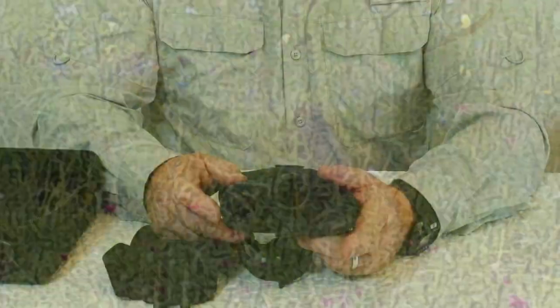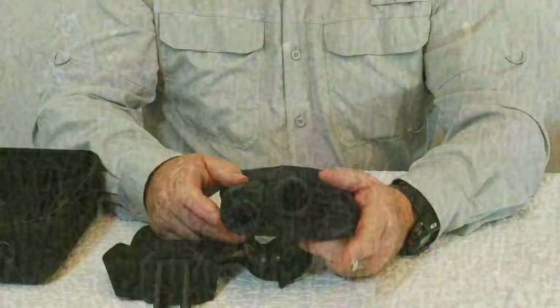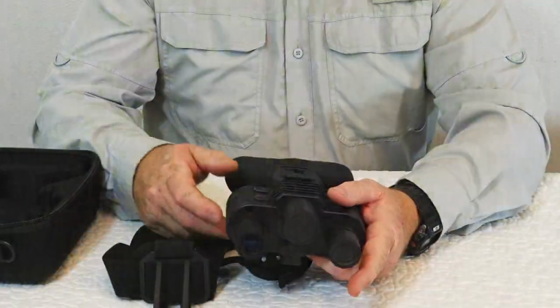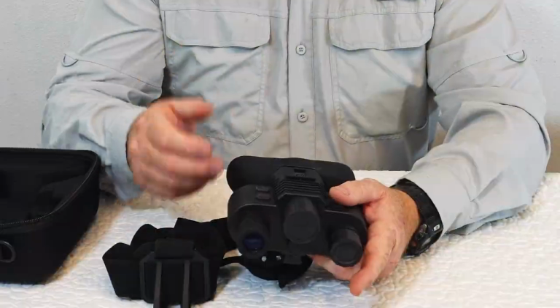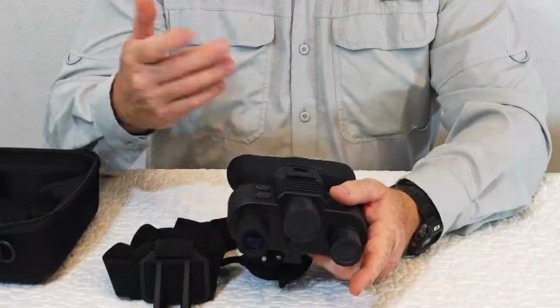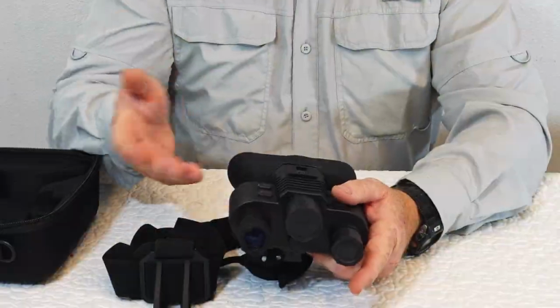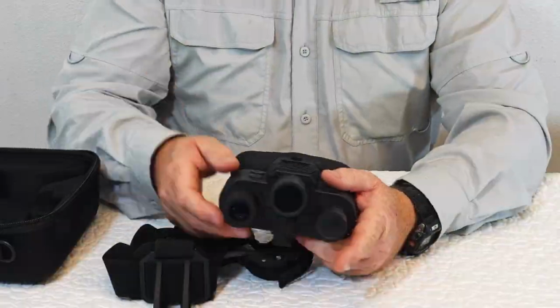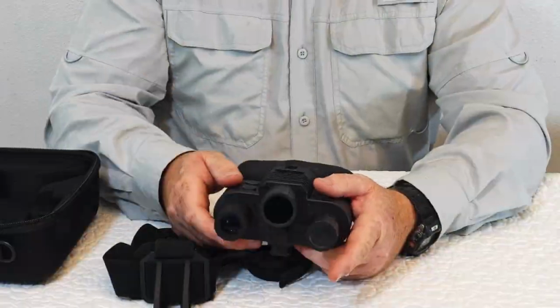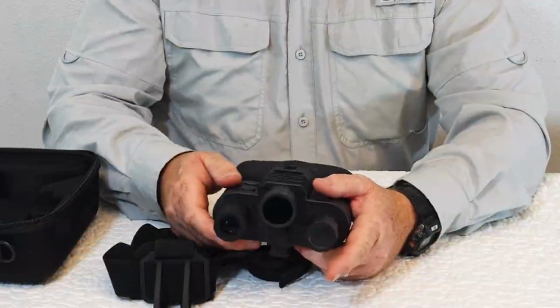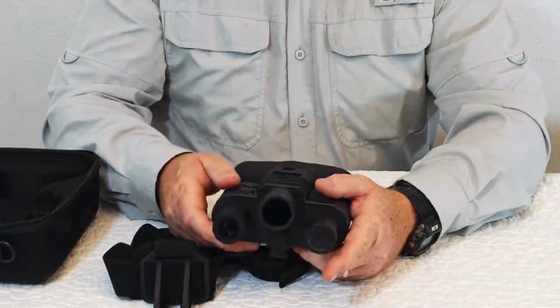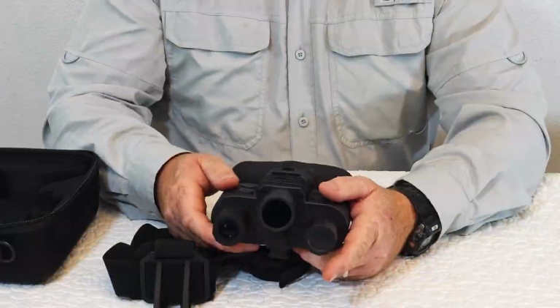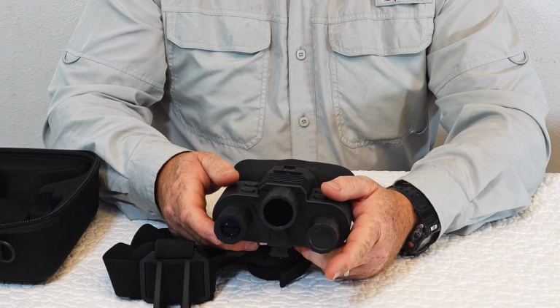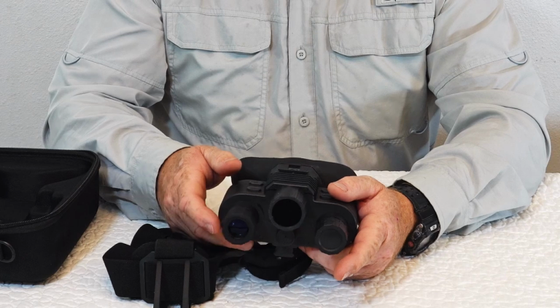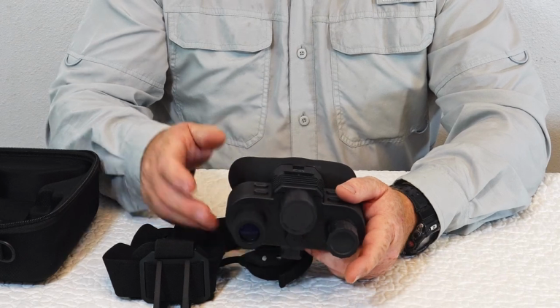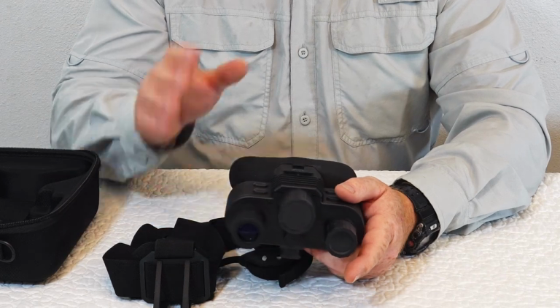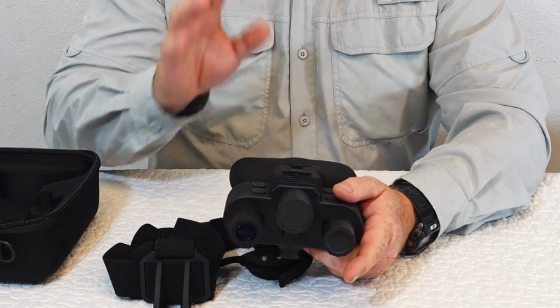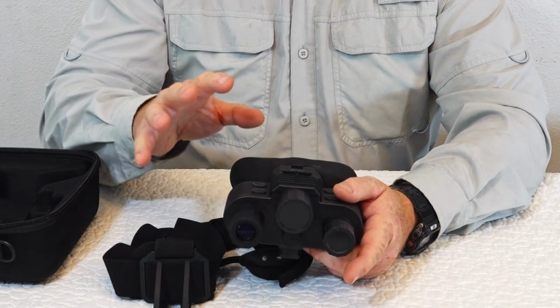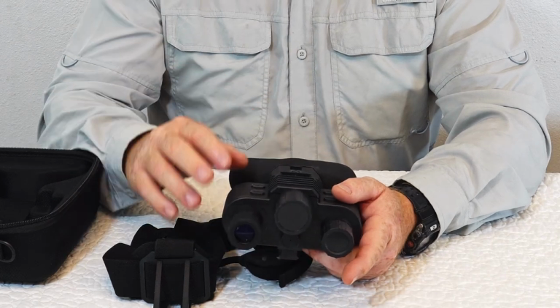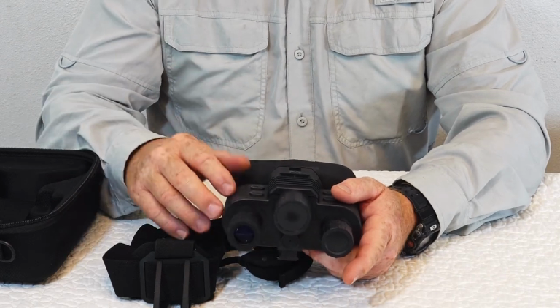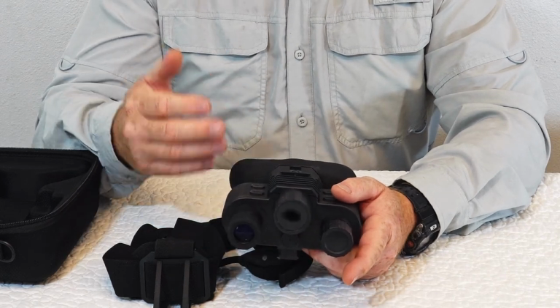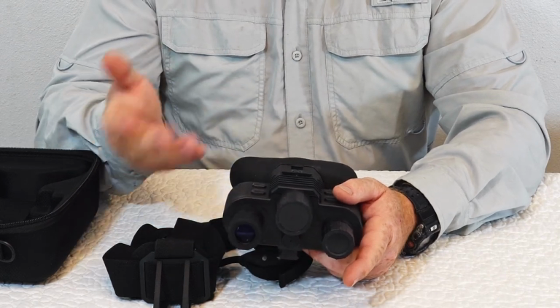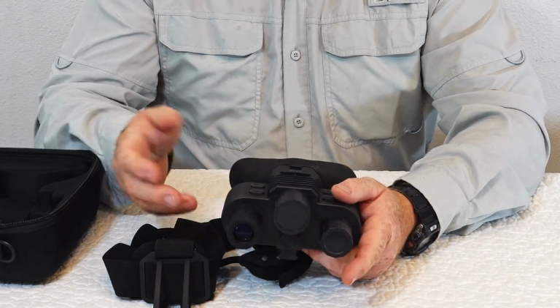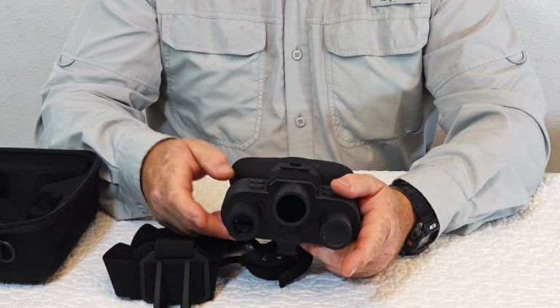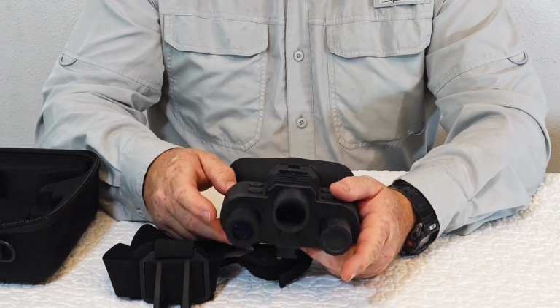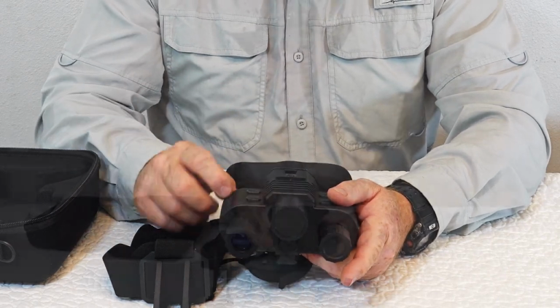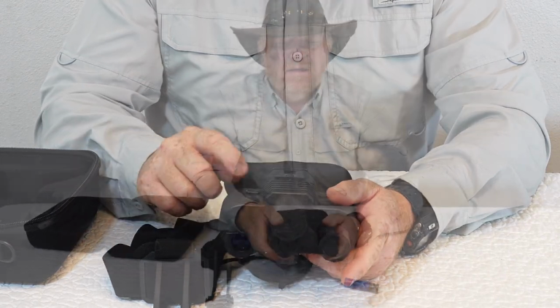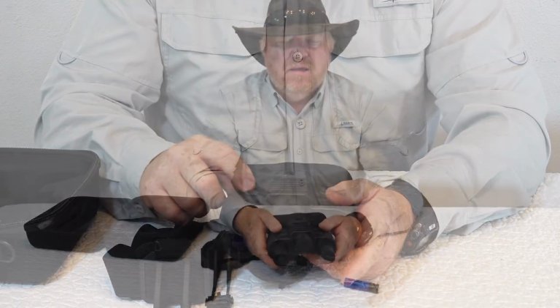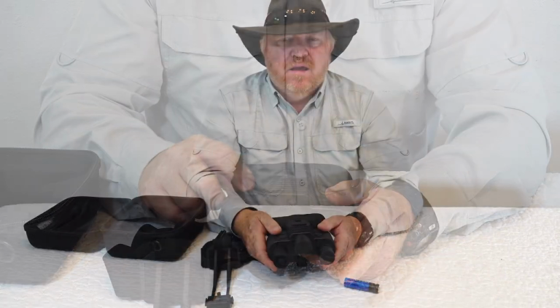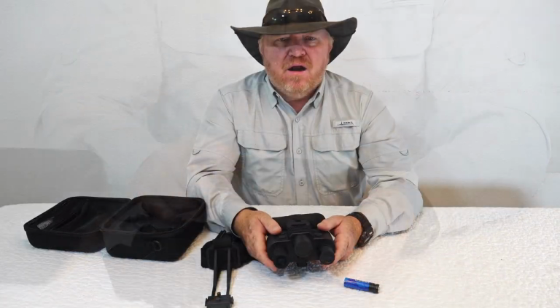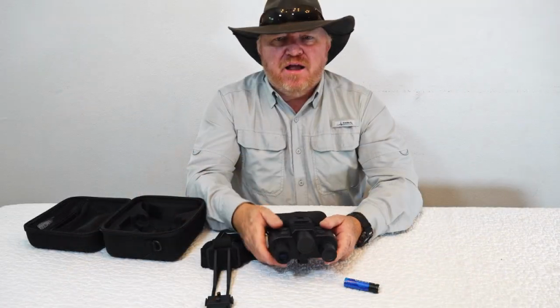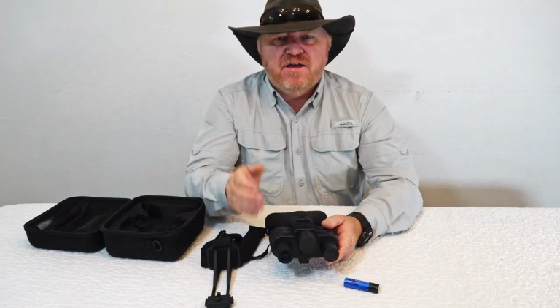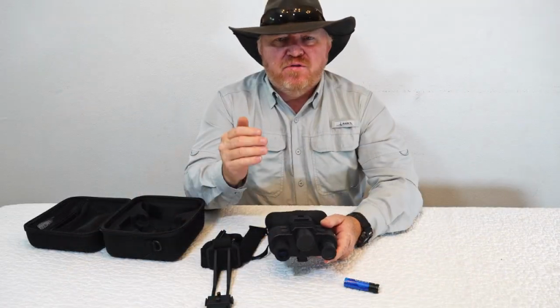Okay so there you go — that's the daytime video and it did pretty good.